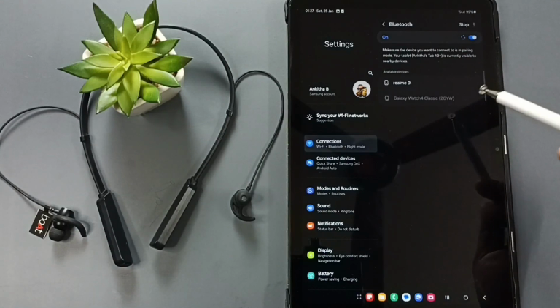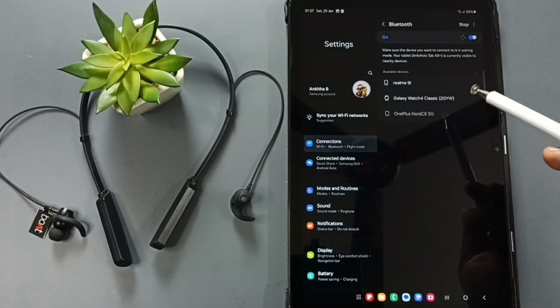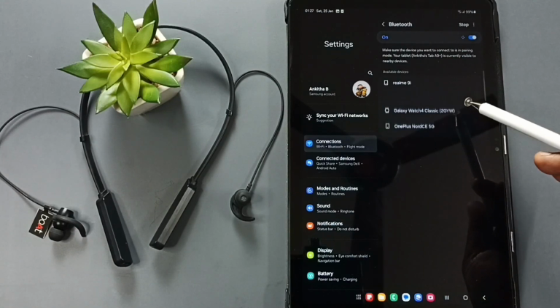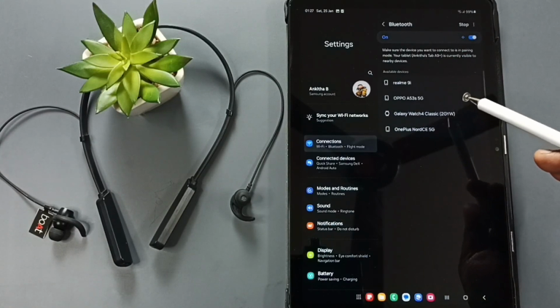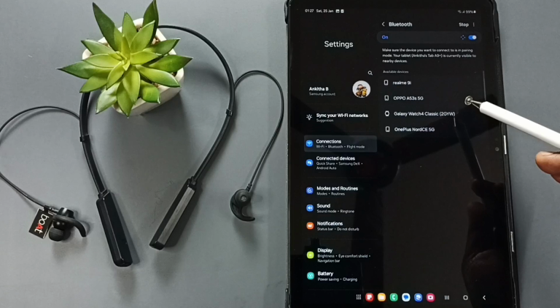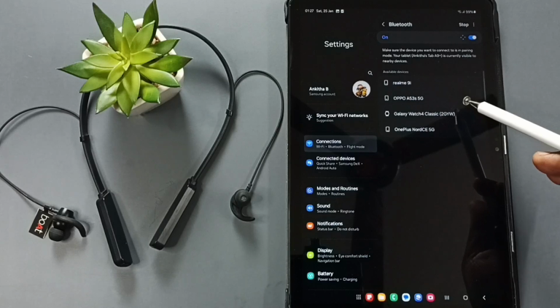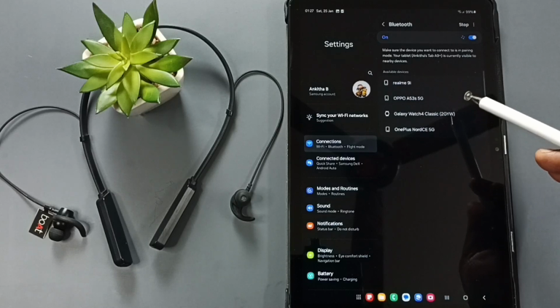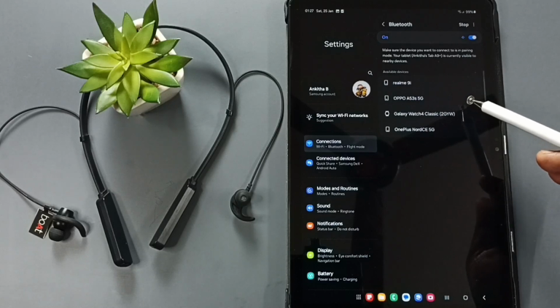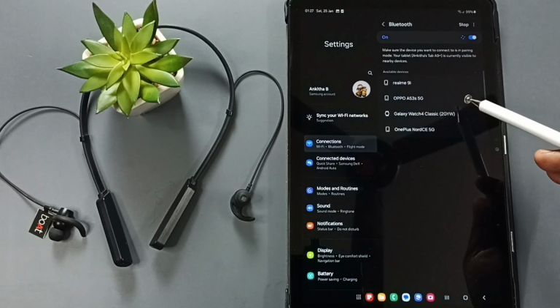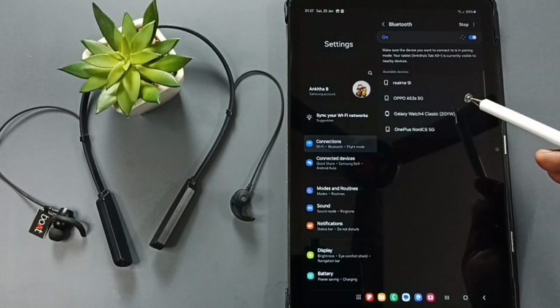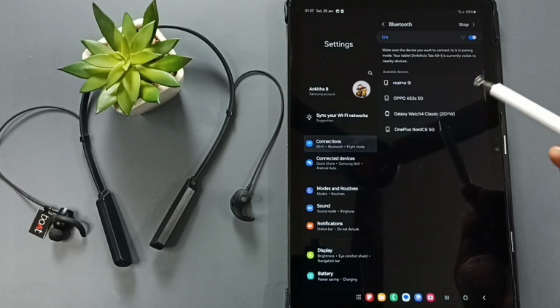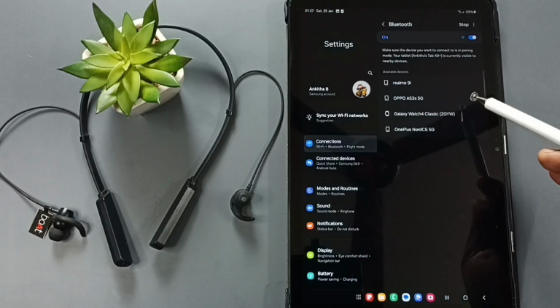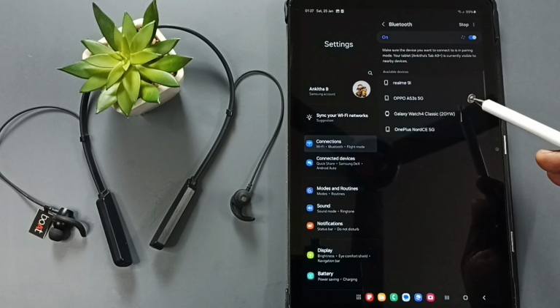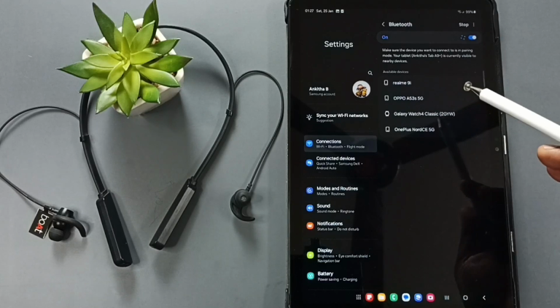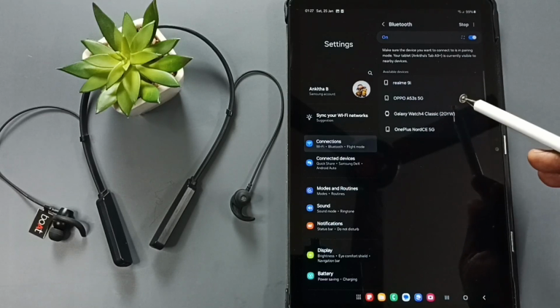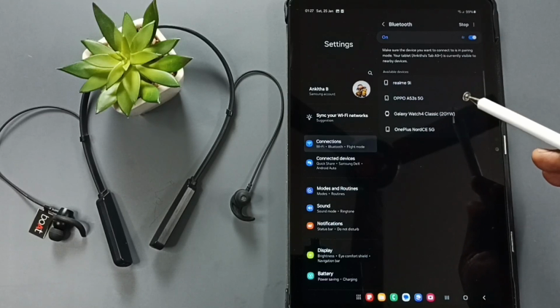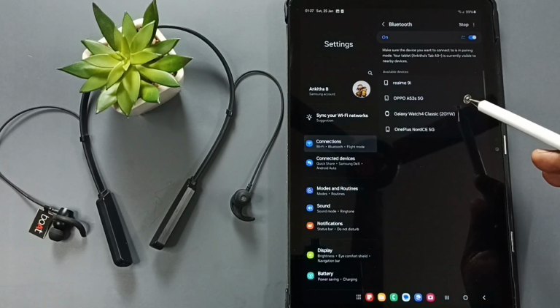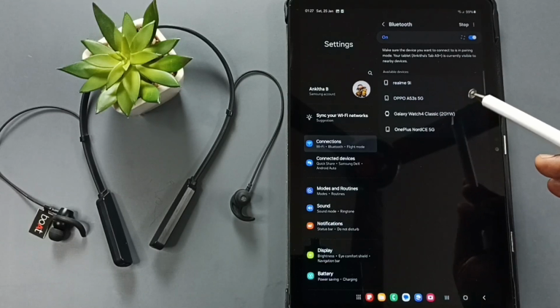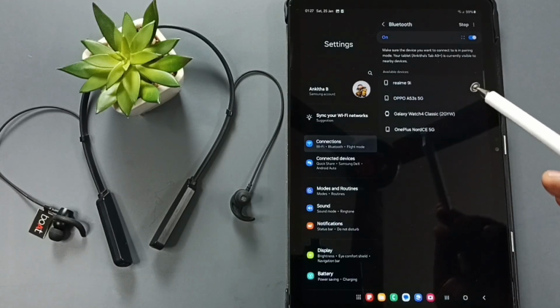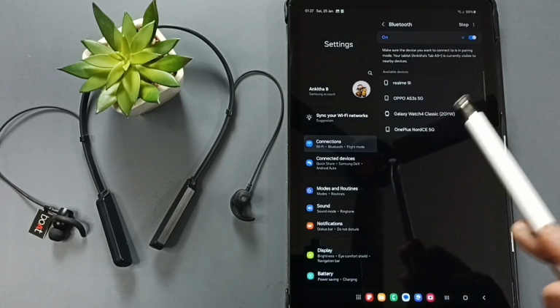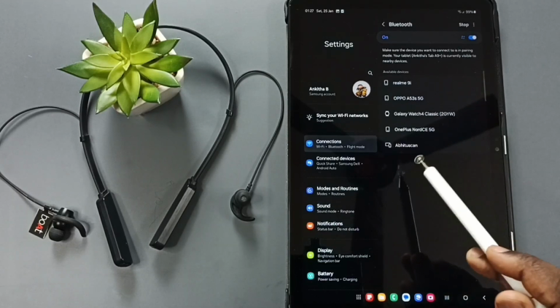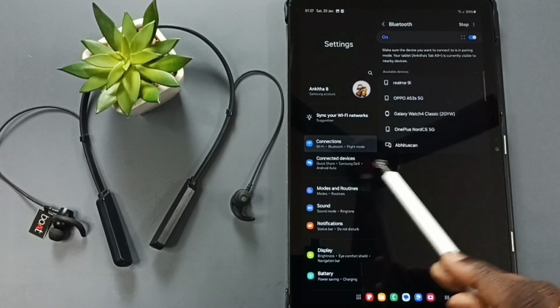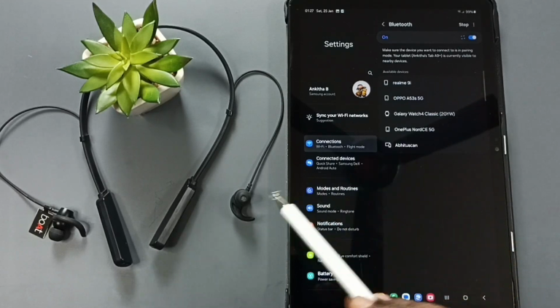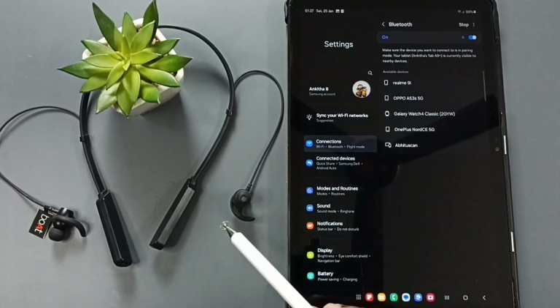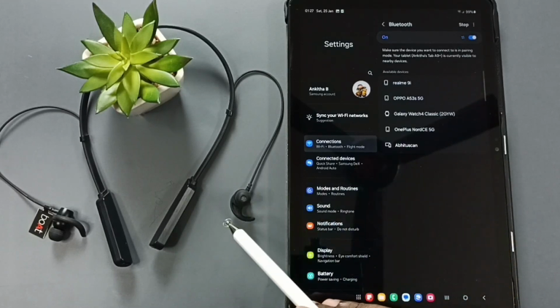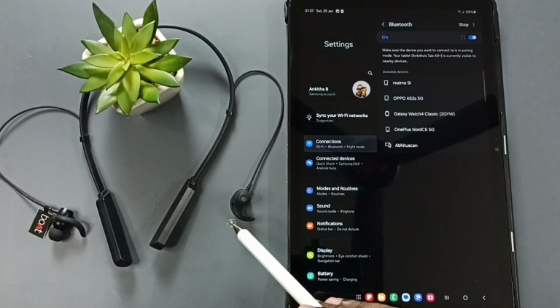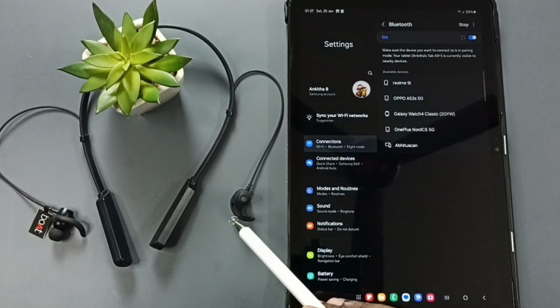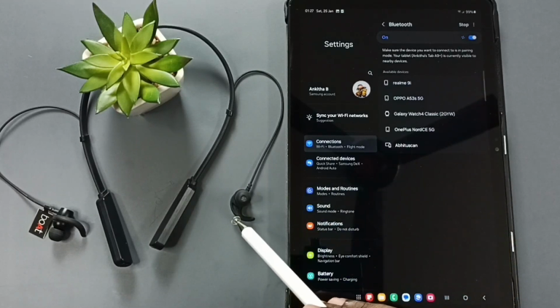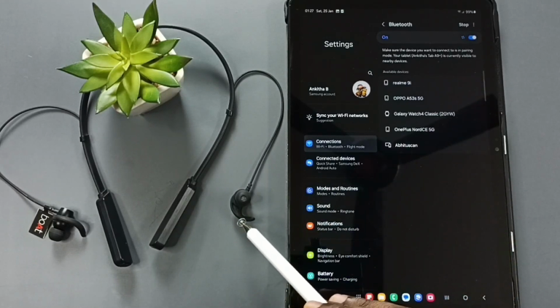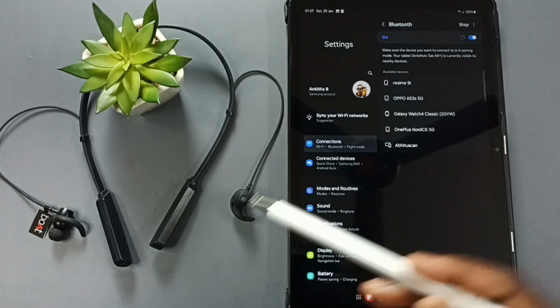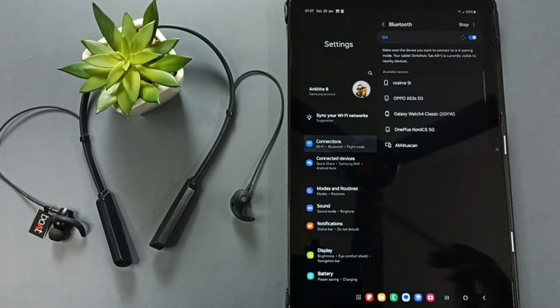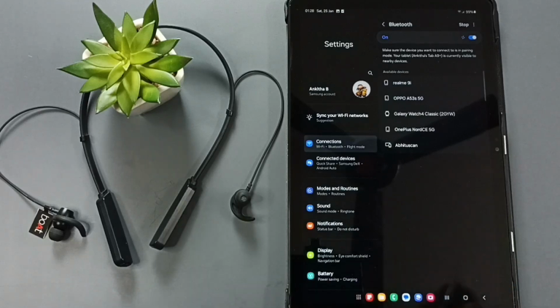Now this Samsung tab is searching for nearby Bluetooth devices. Next, we need to put this Bluetooth earphone into pairing mode.